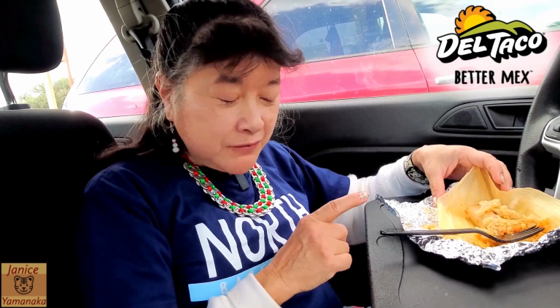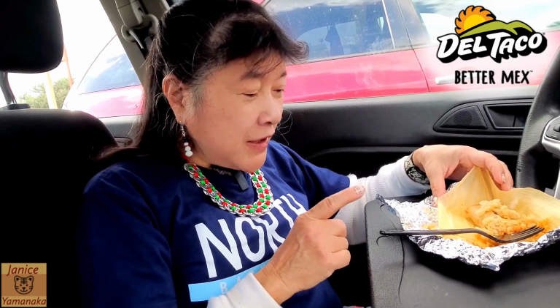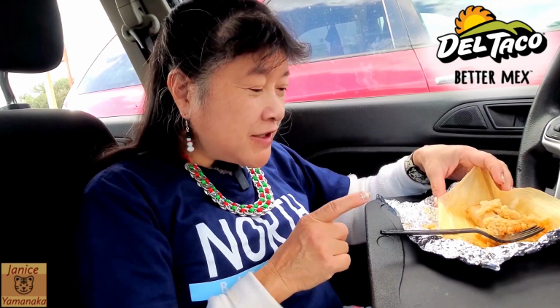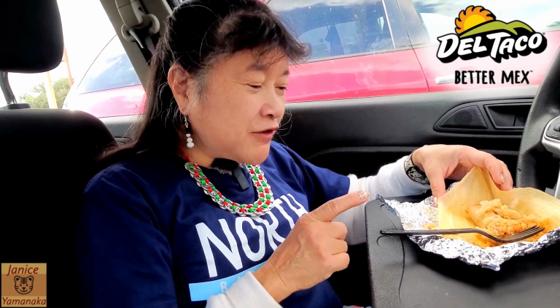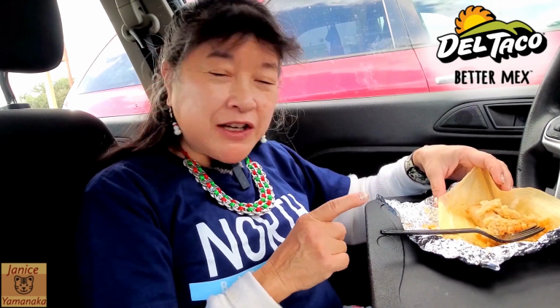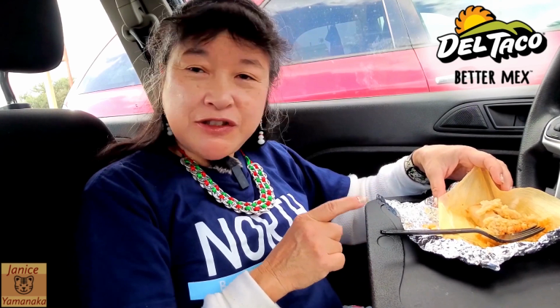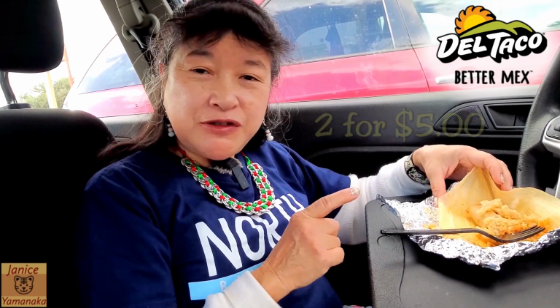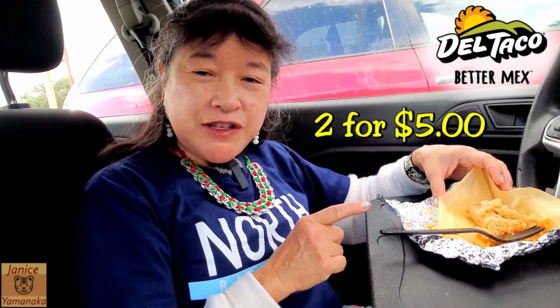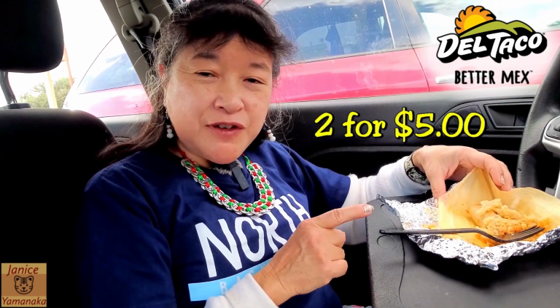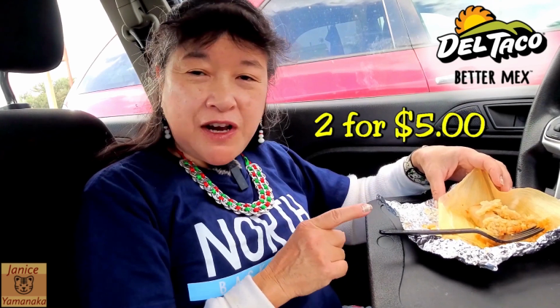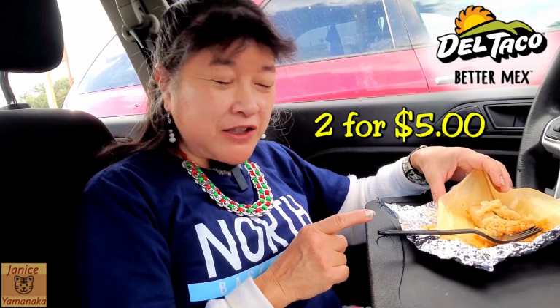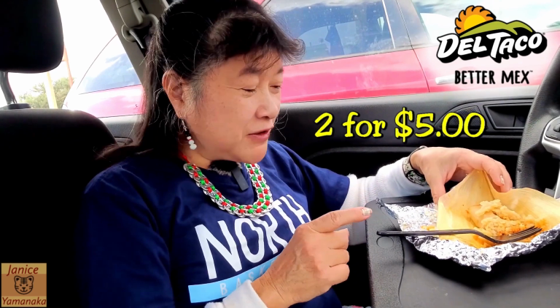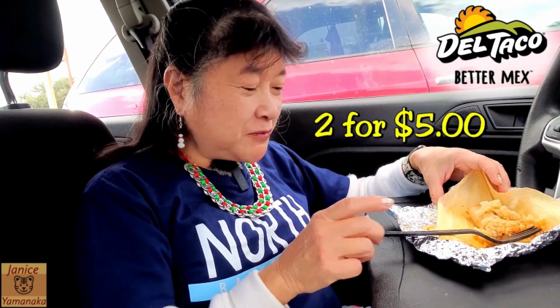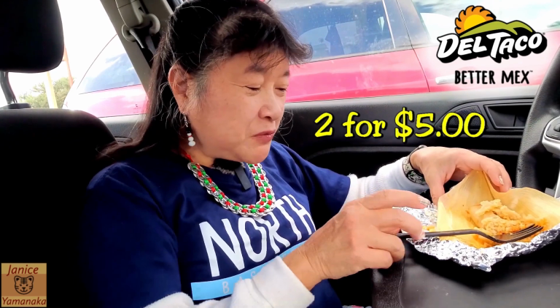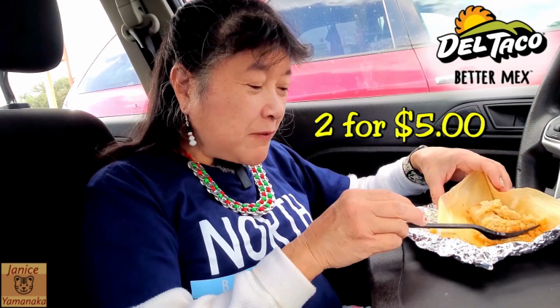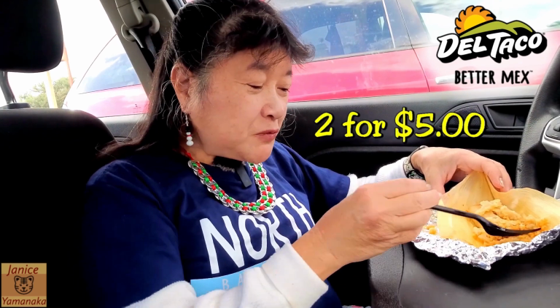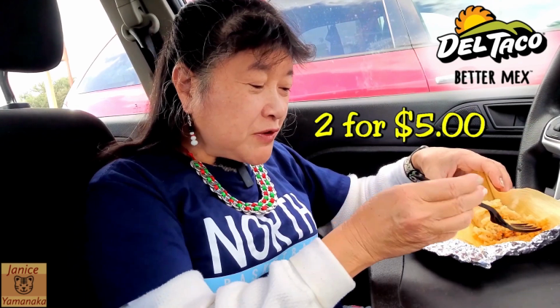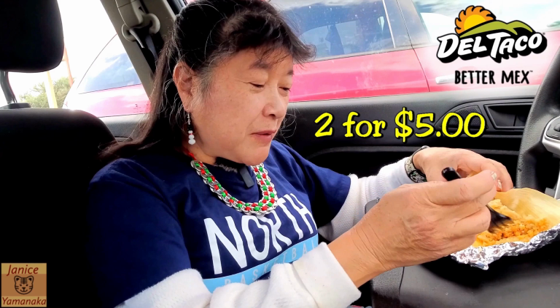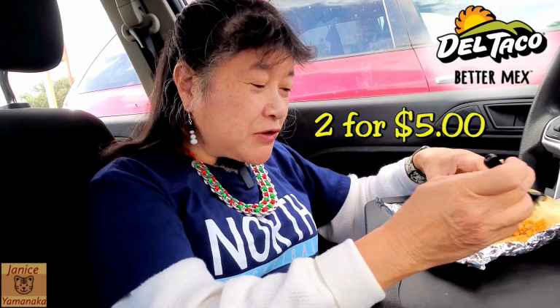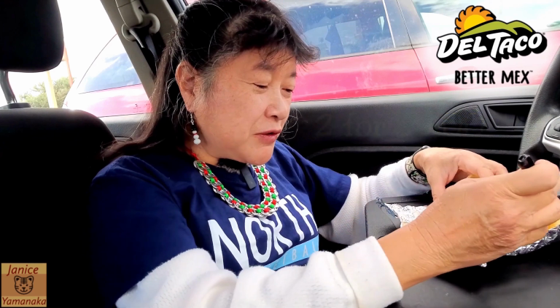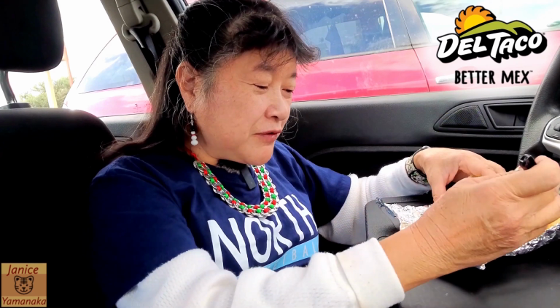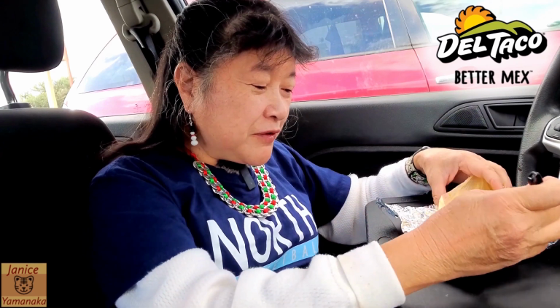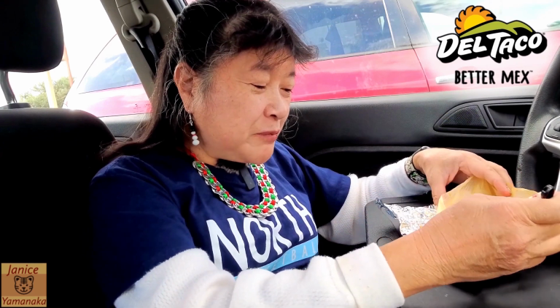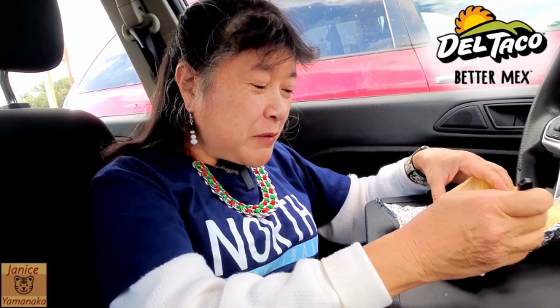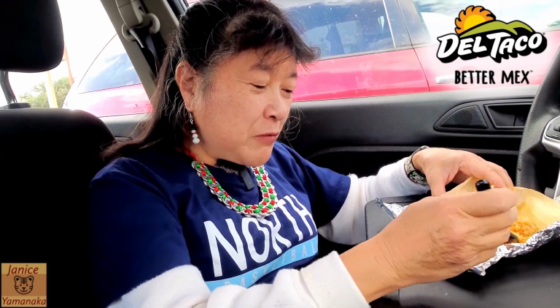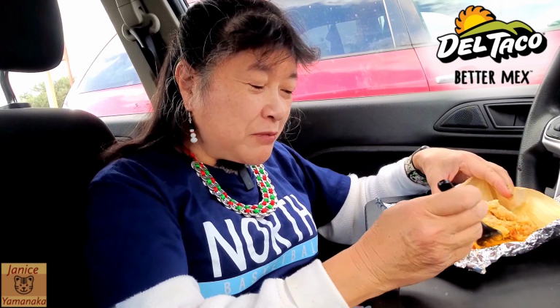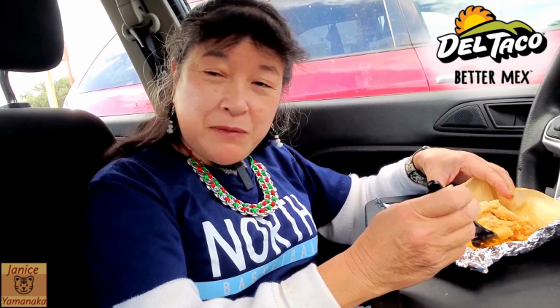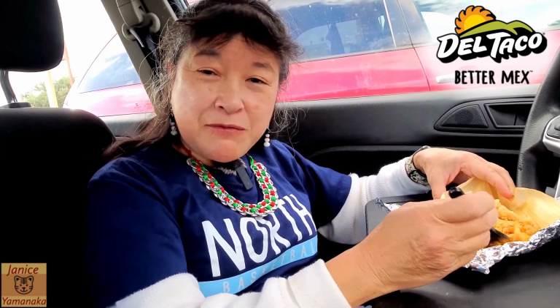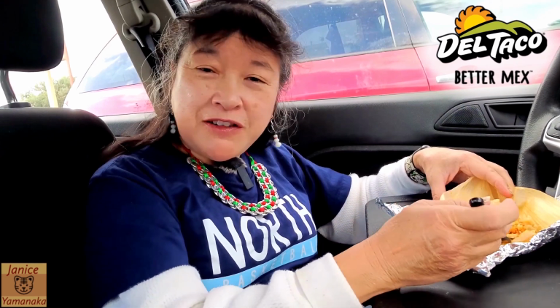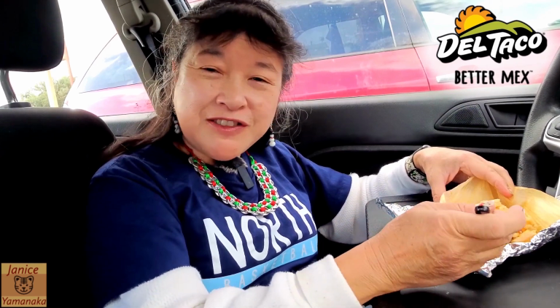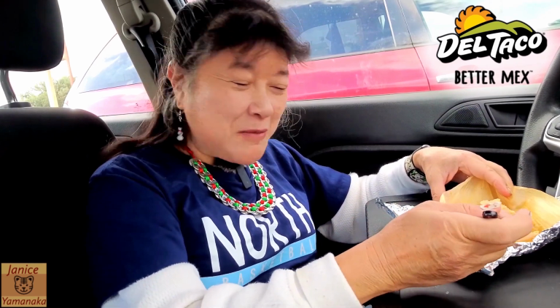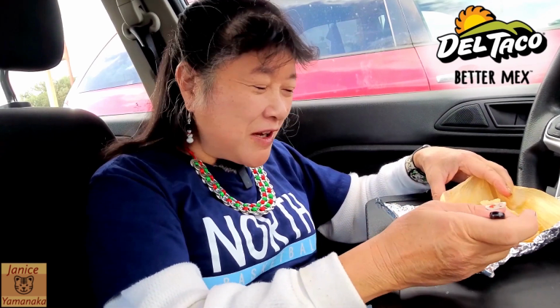They had a deal, so I got two of these for $5. I'm not sure if maybe one might be $3 or something.